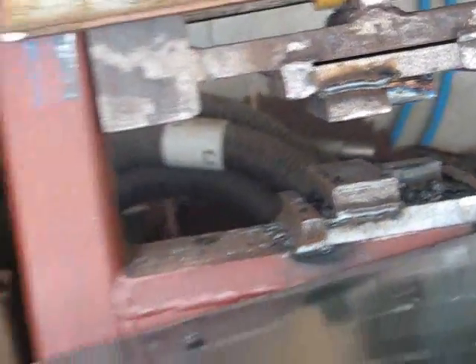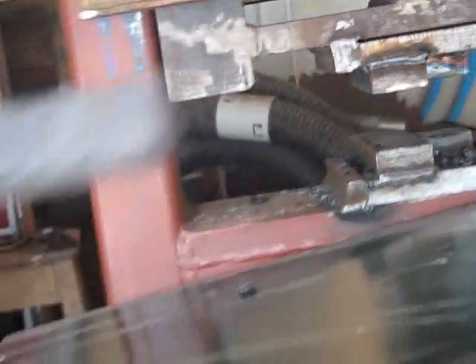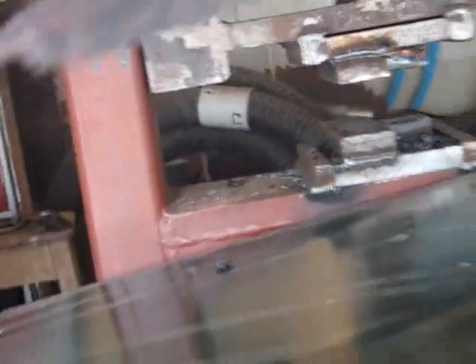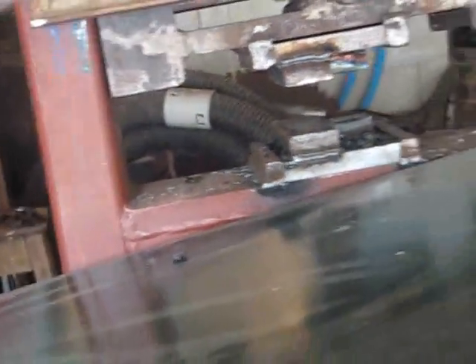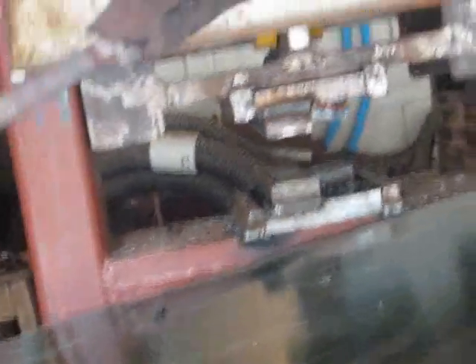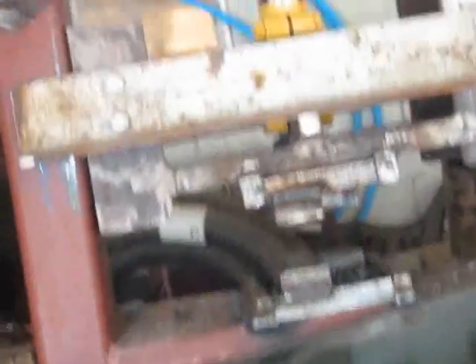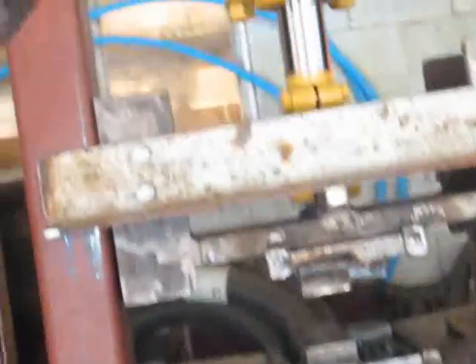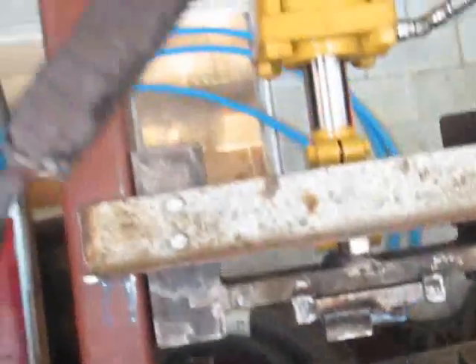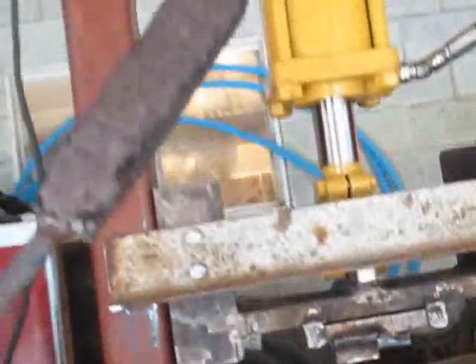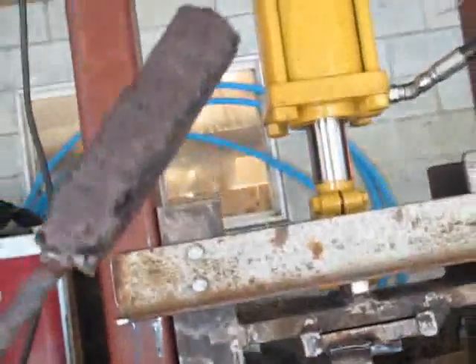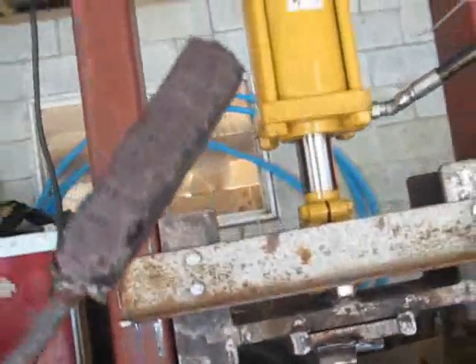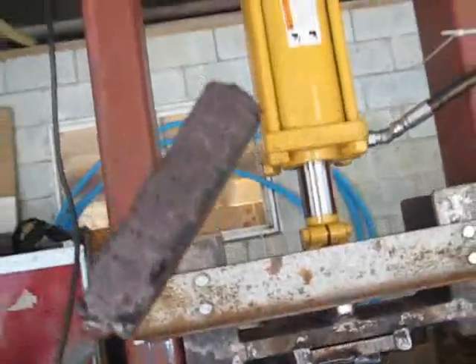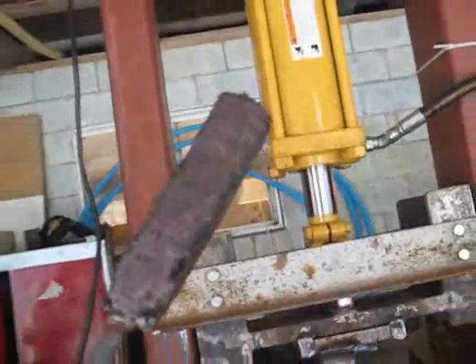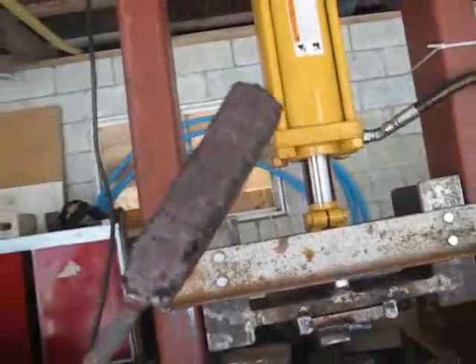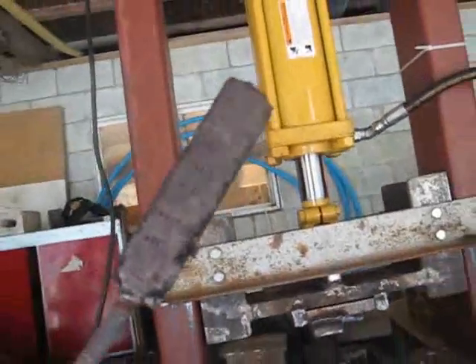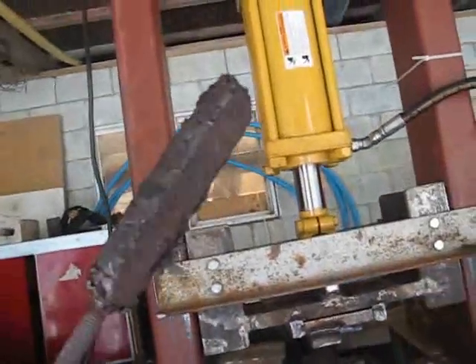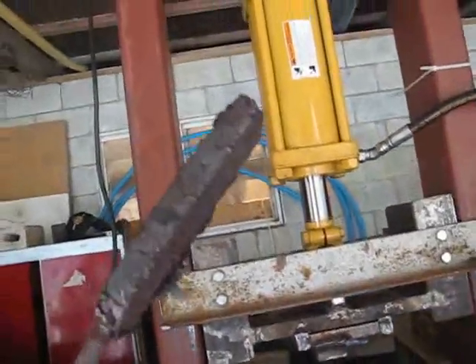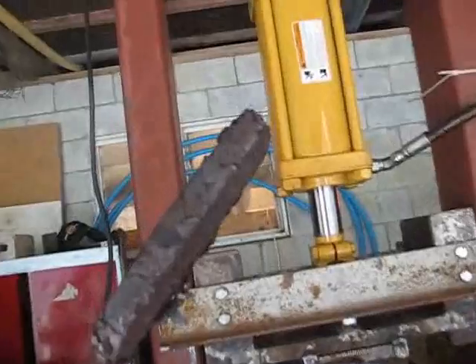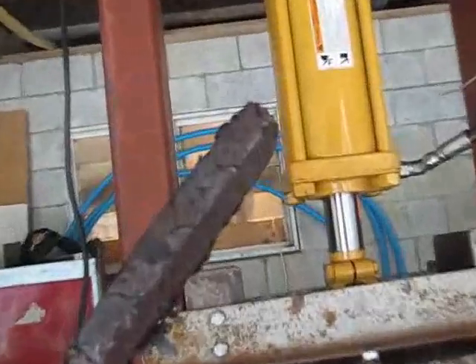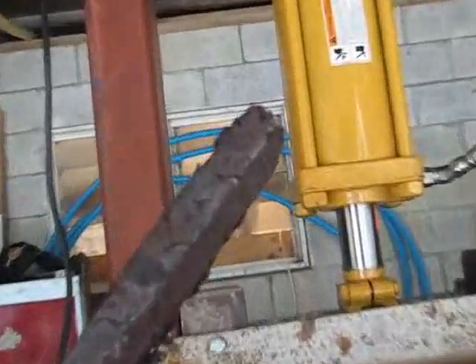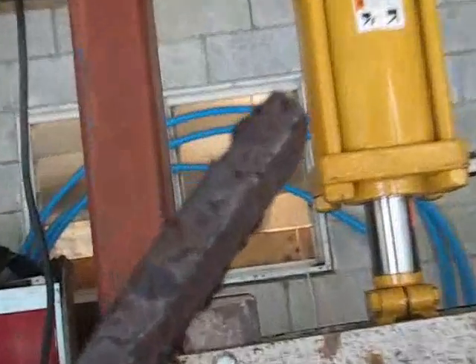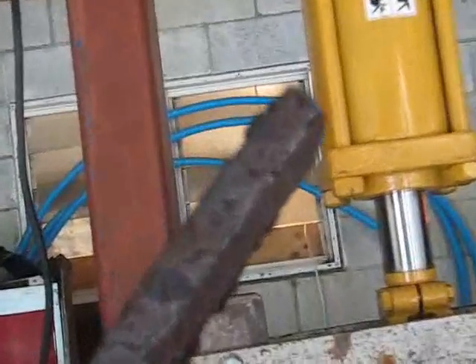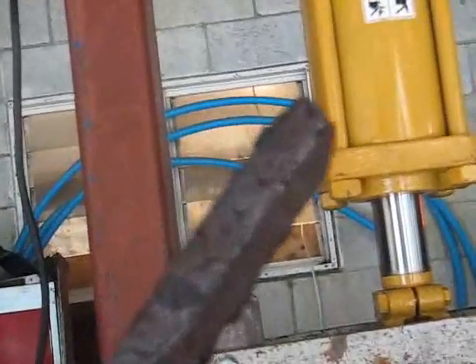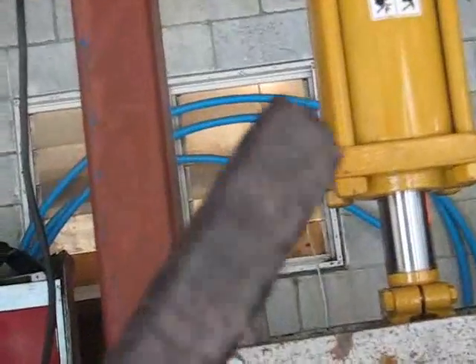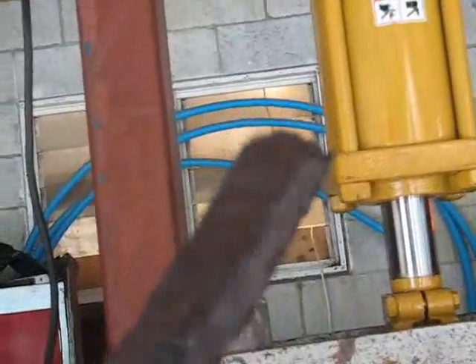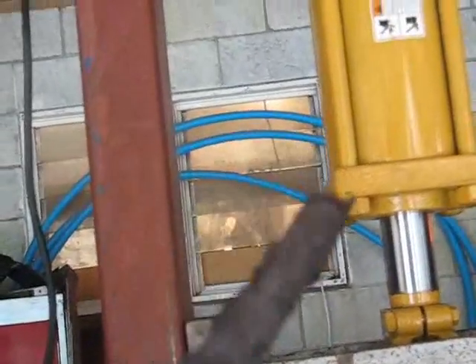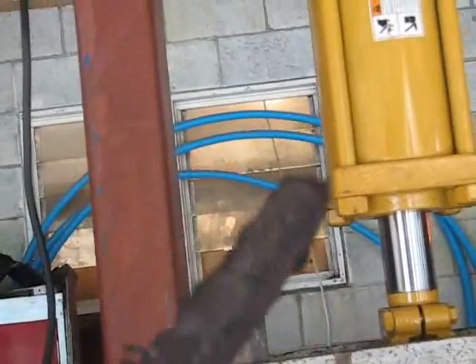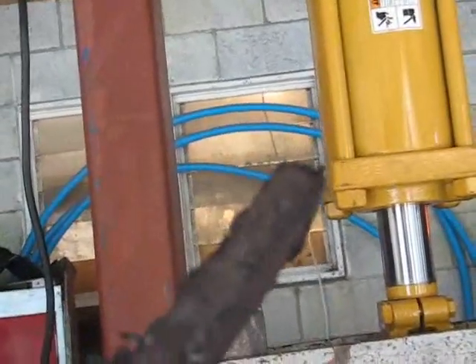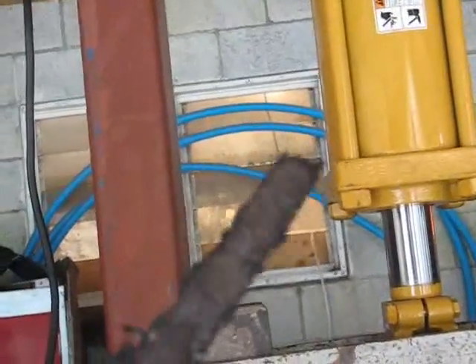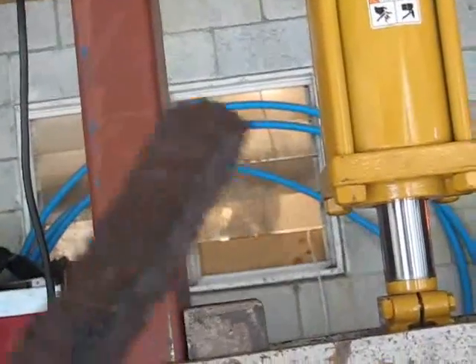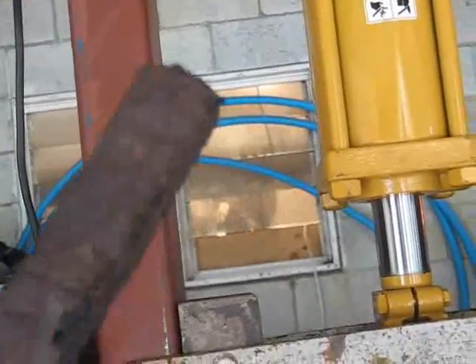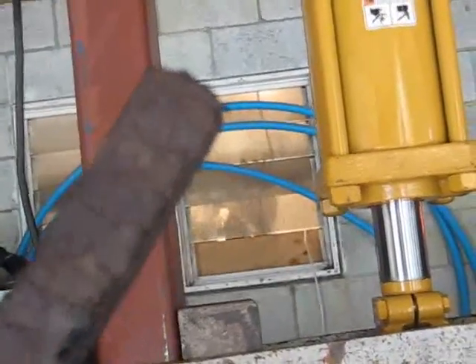So here you can see the side of the links, and there's still a little bit of link definition there.